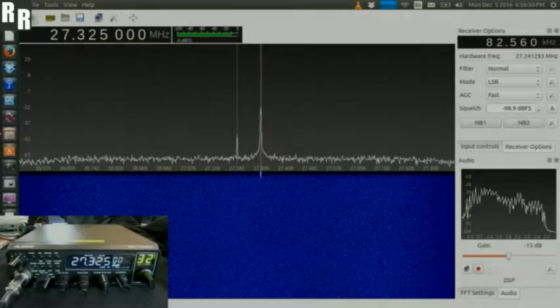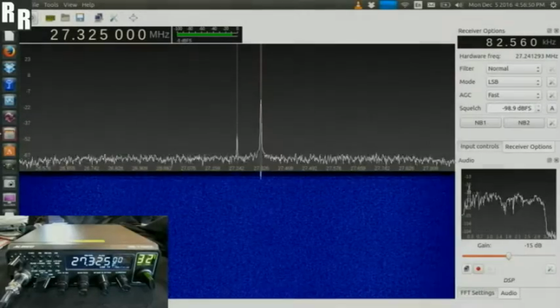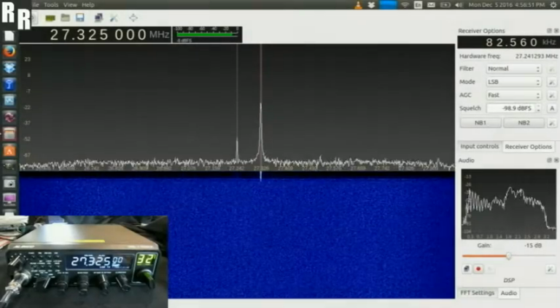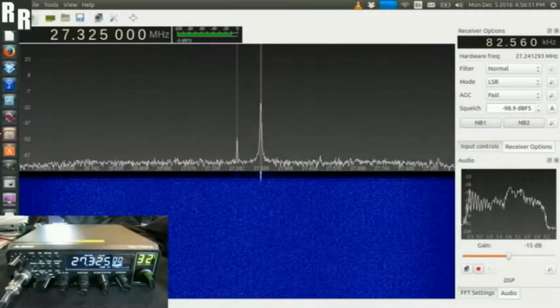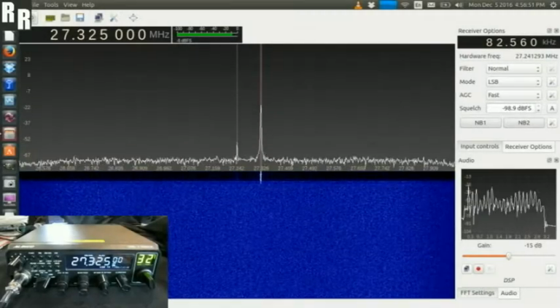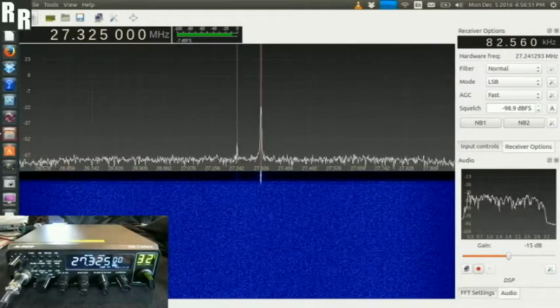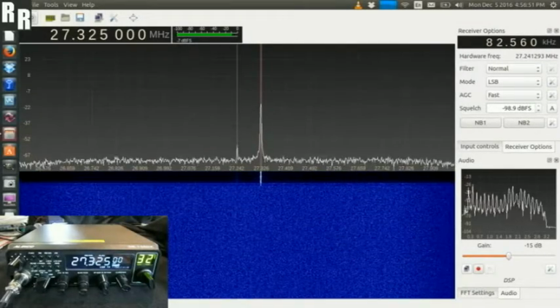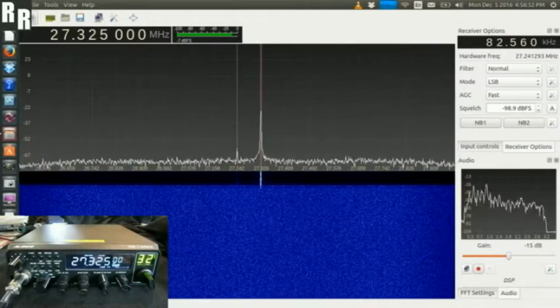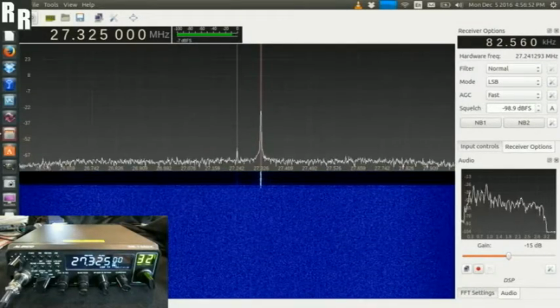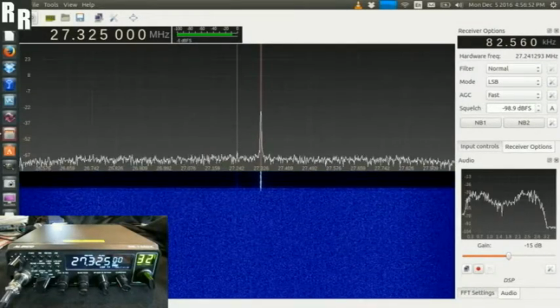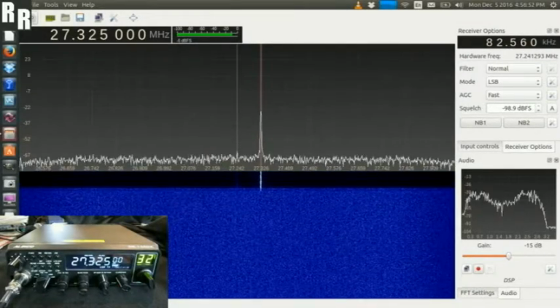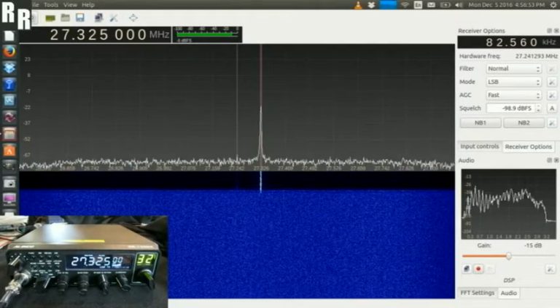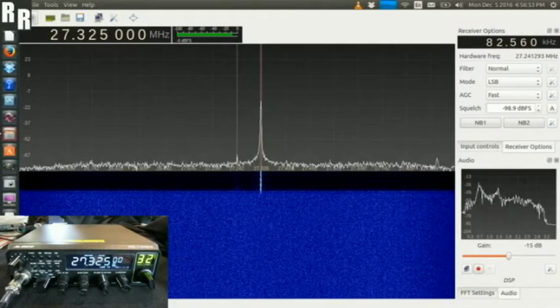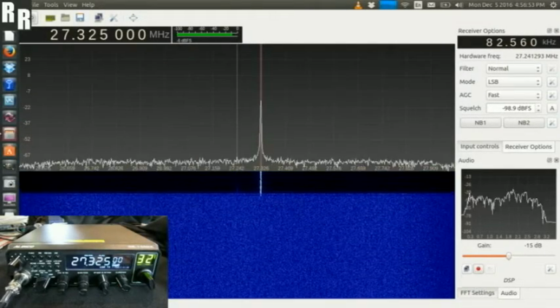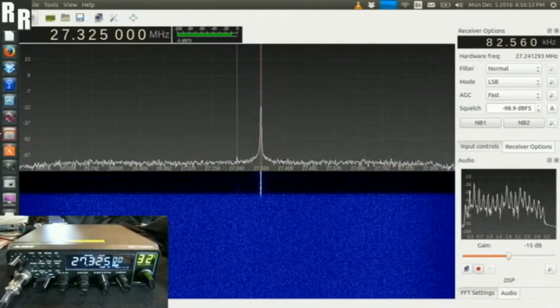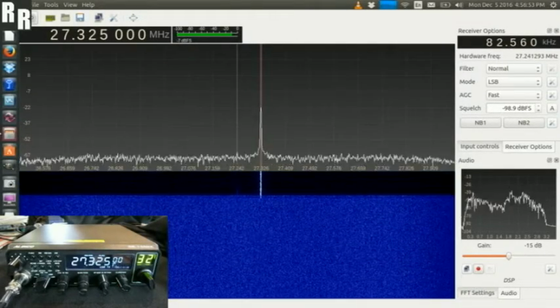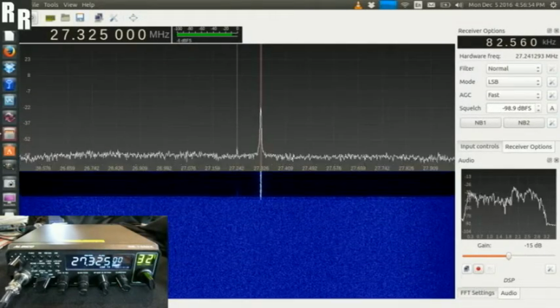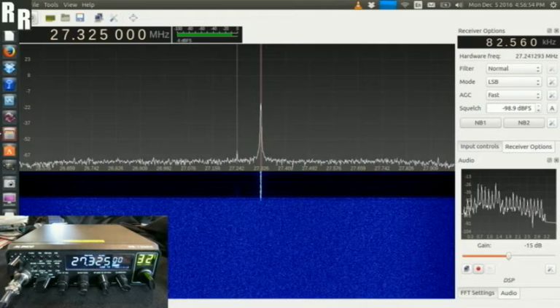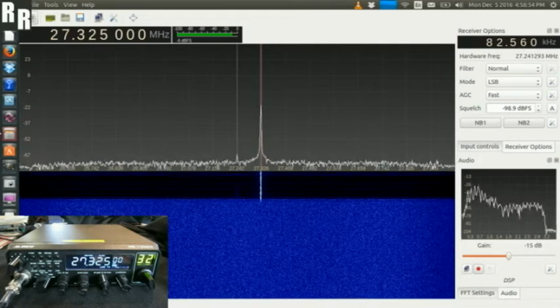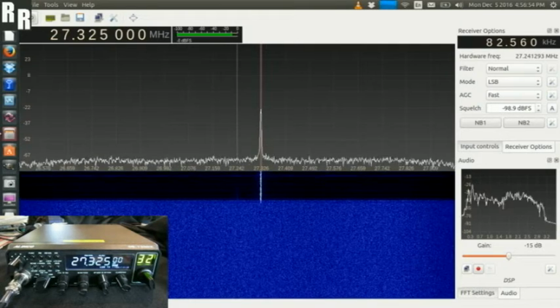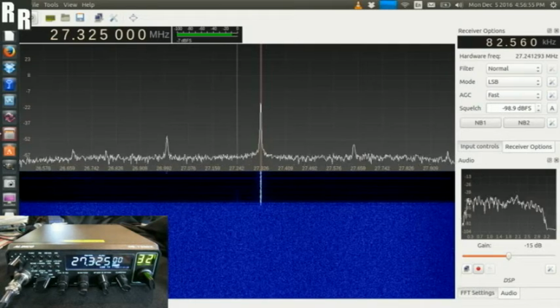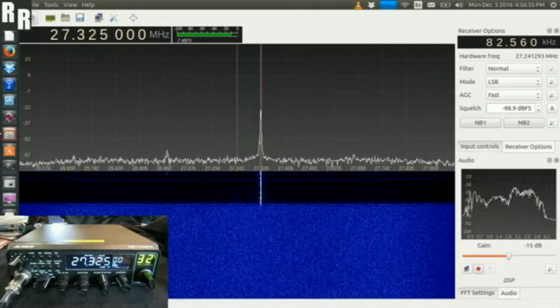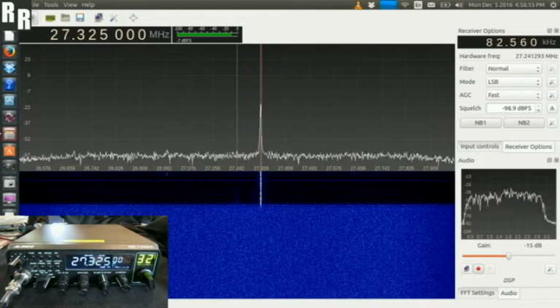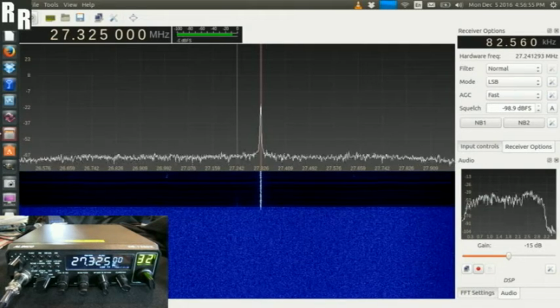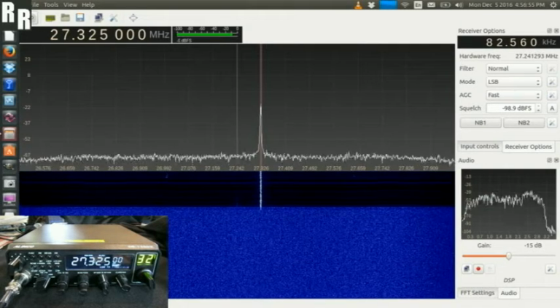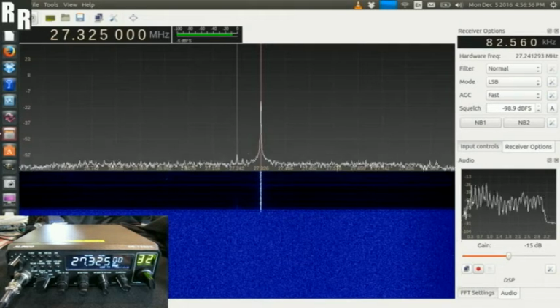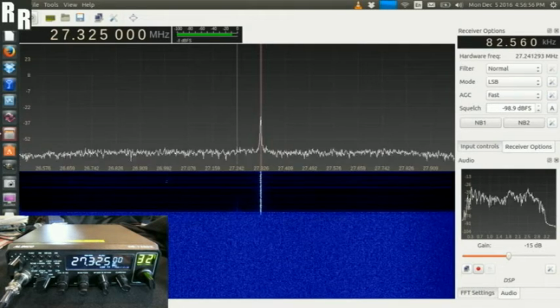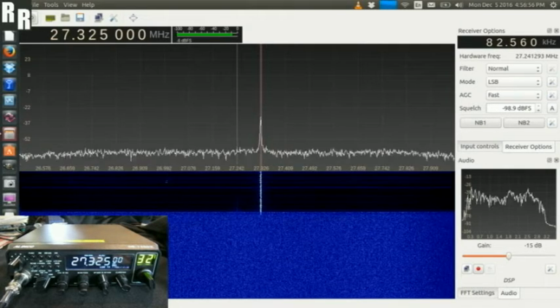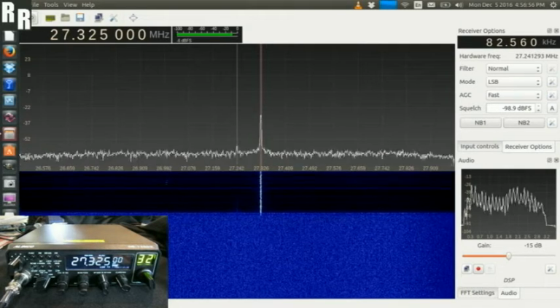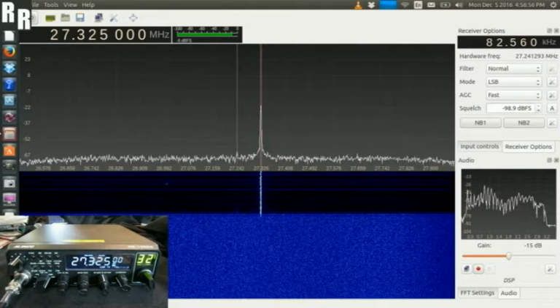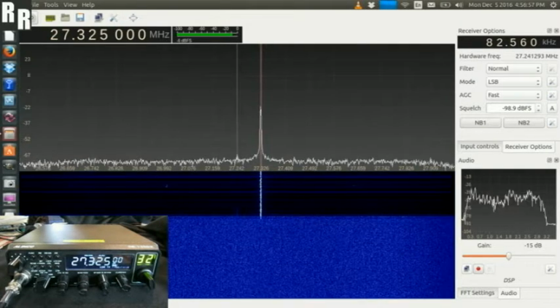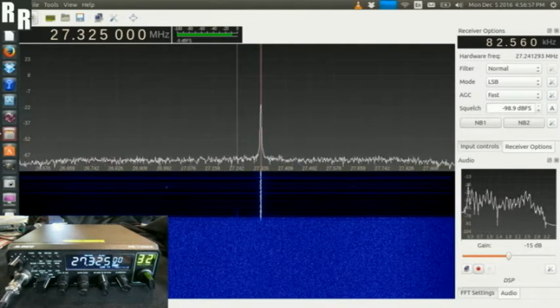One, two, one, two, three, four. Here we have Alenco DR-135DX and just a short SDR modulation demo.